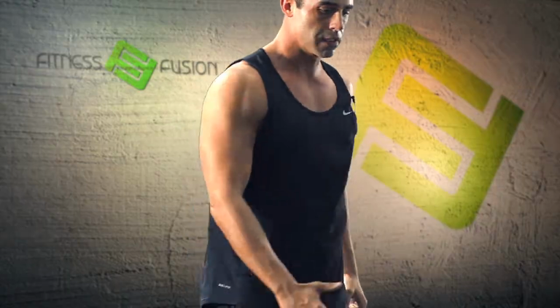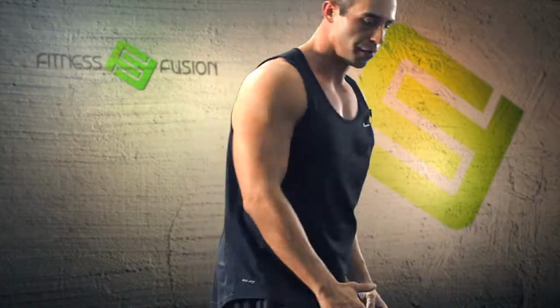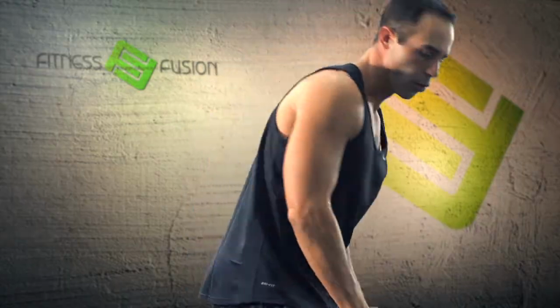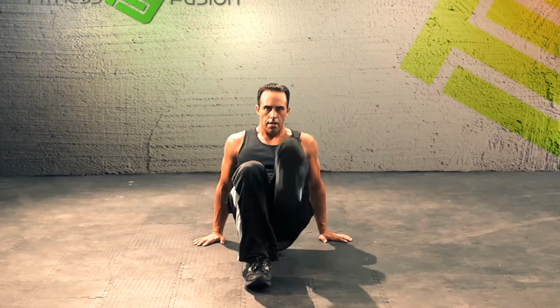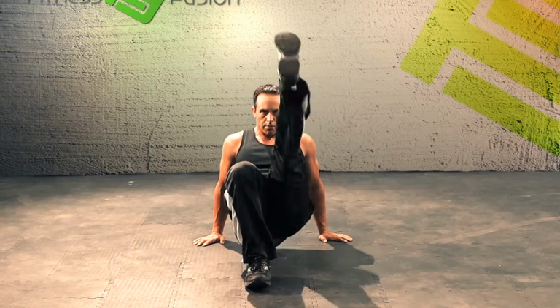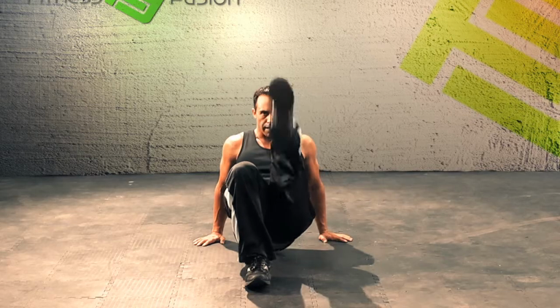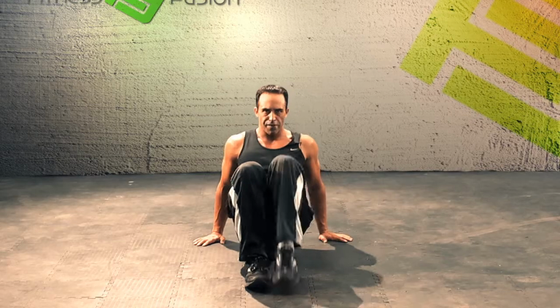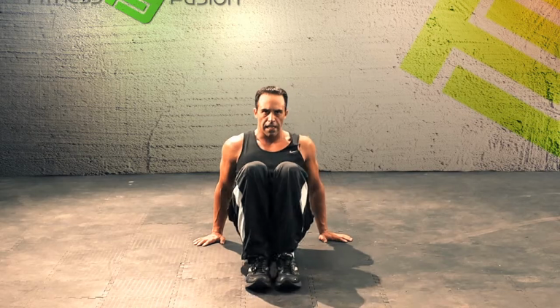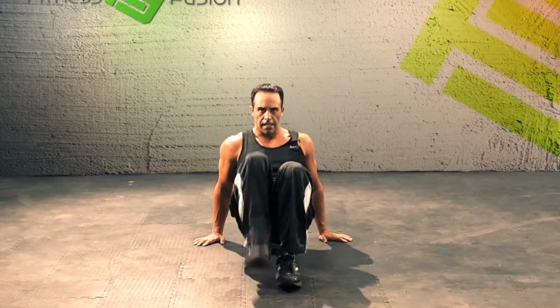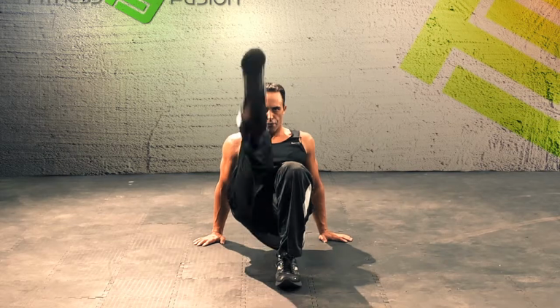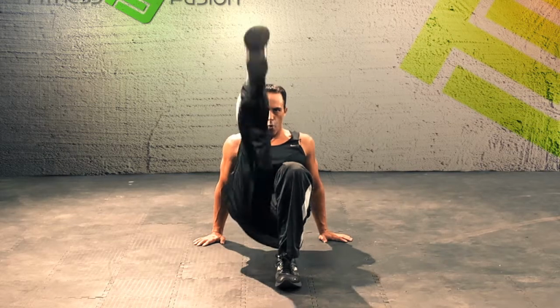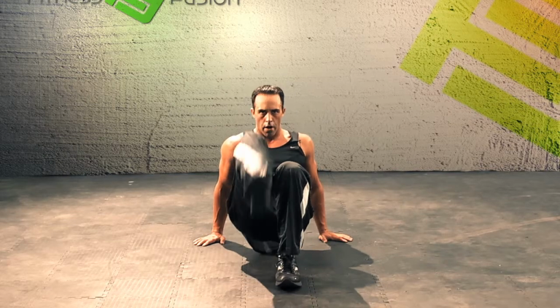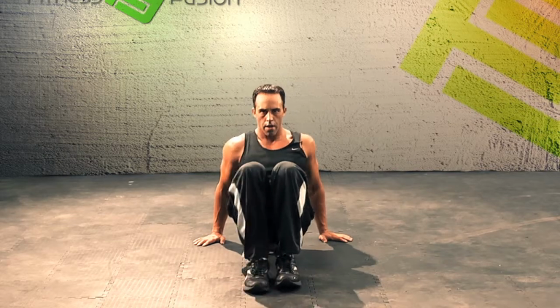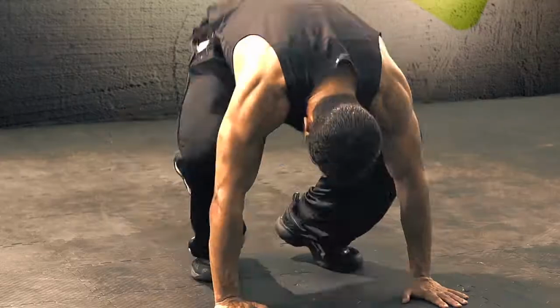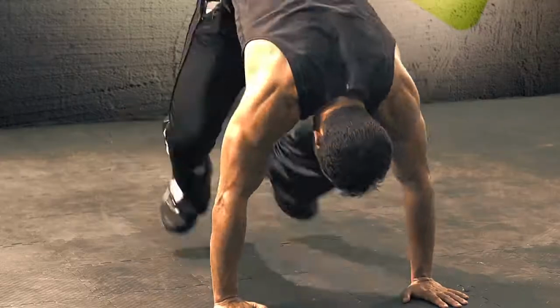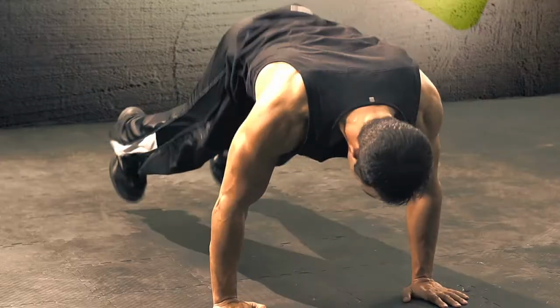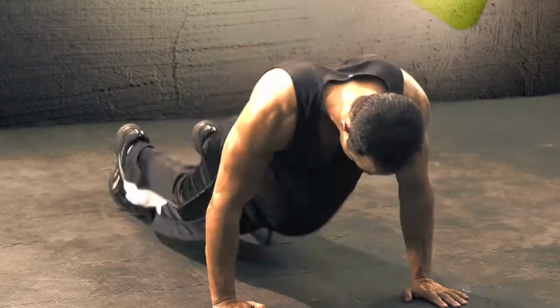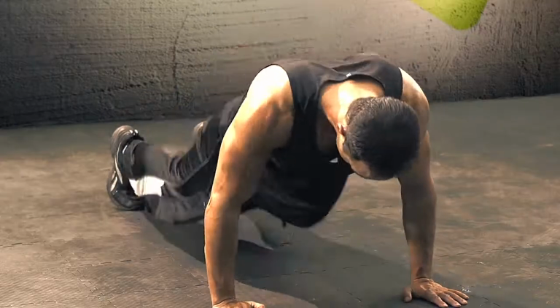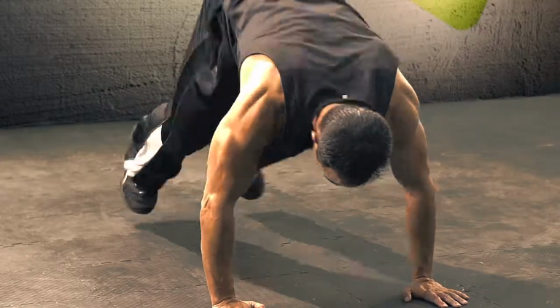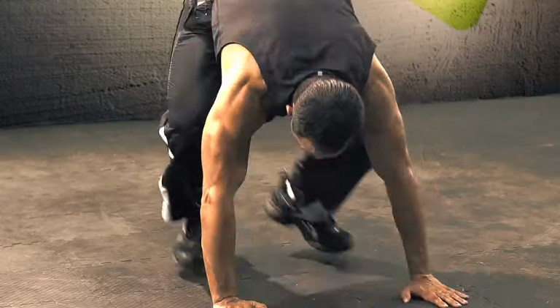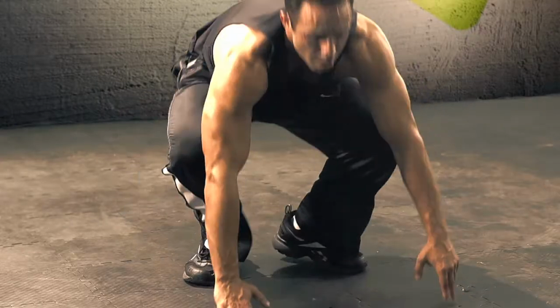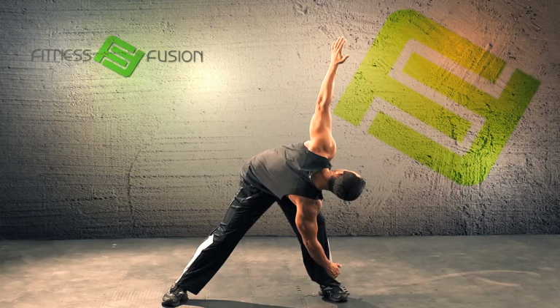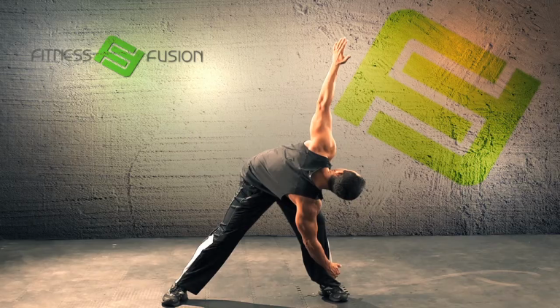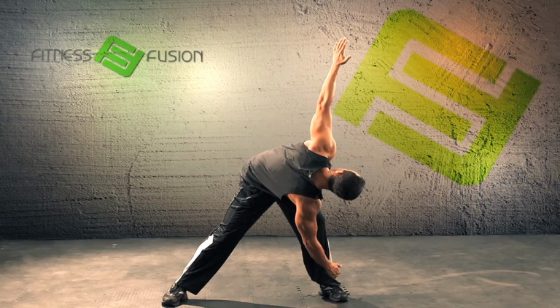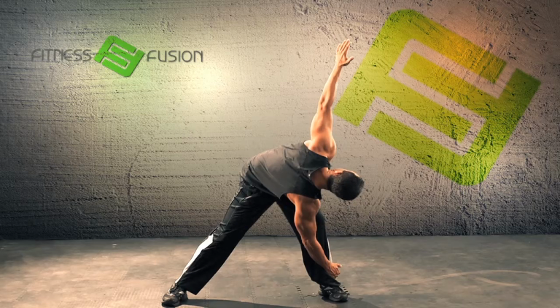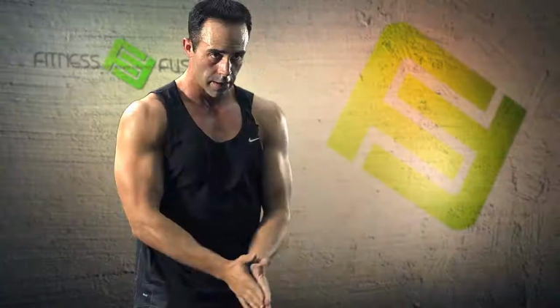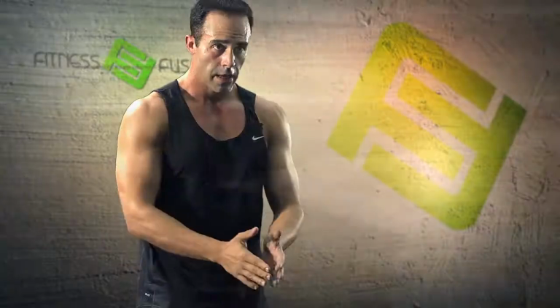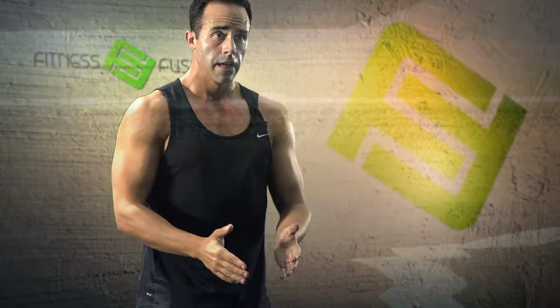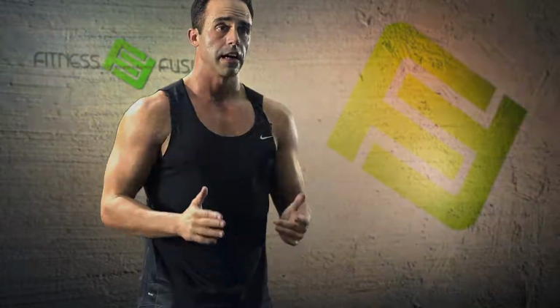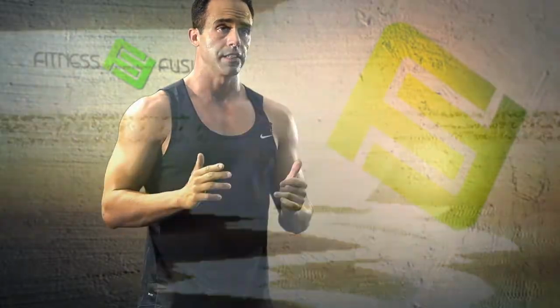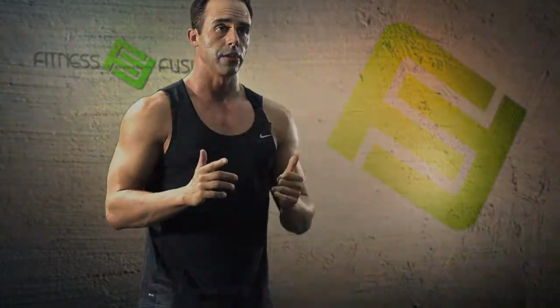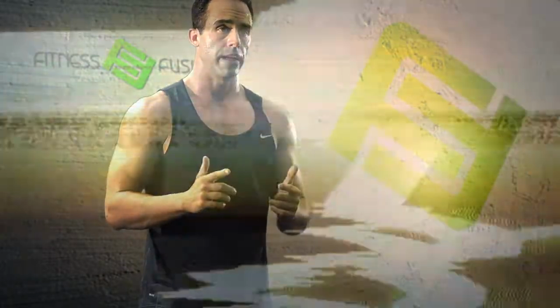Bring it to the floor. Three, fifty knees. You guys did great.